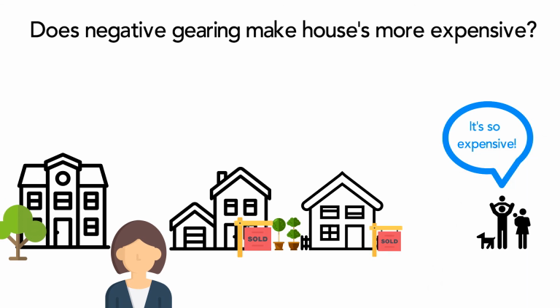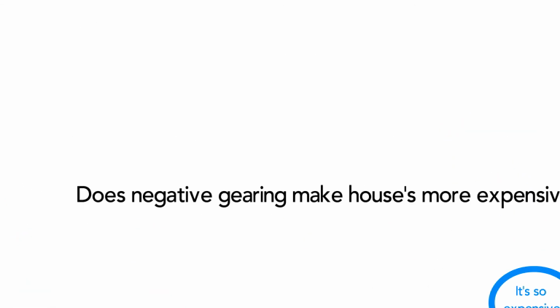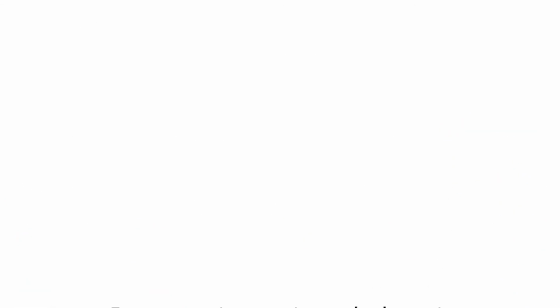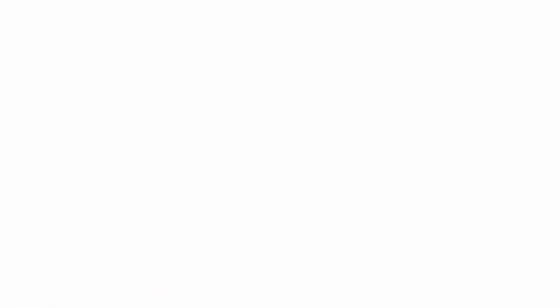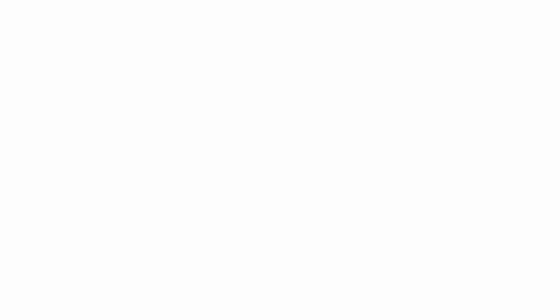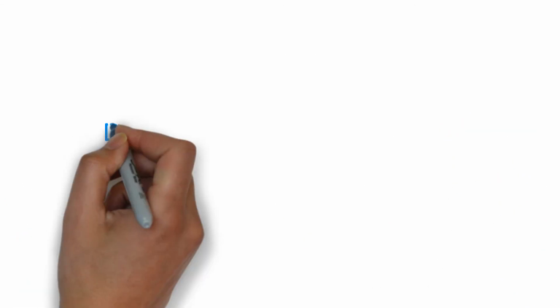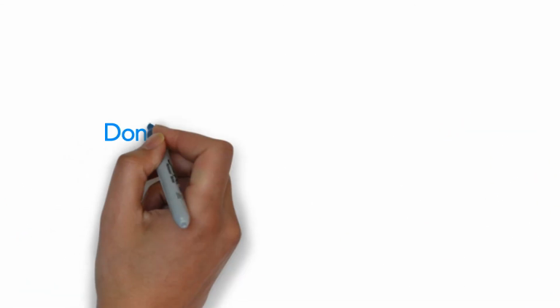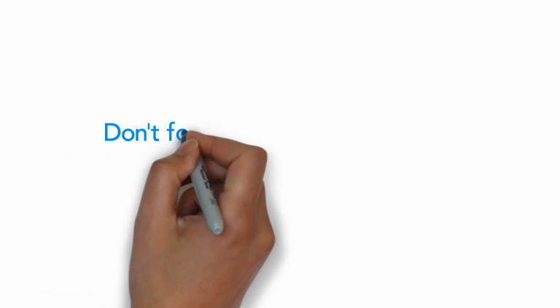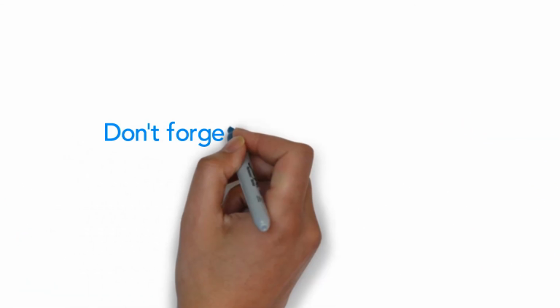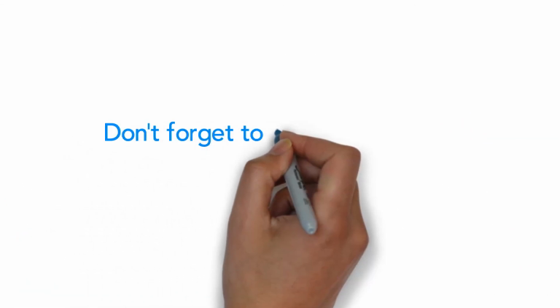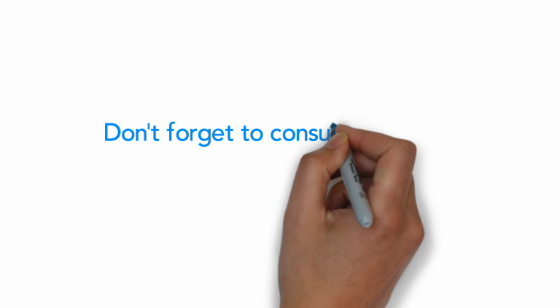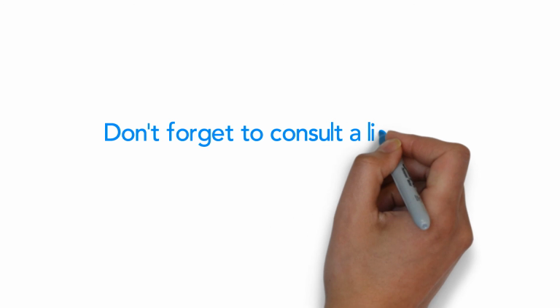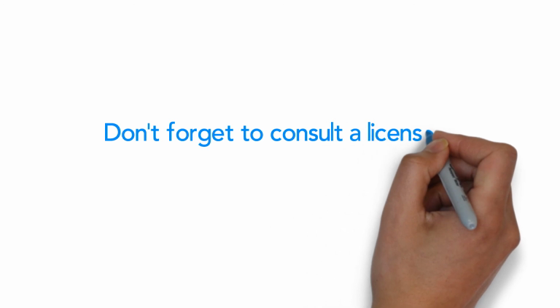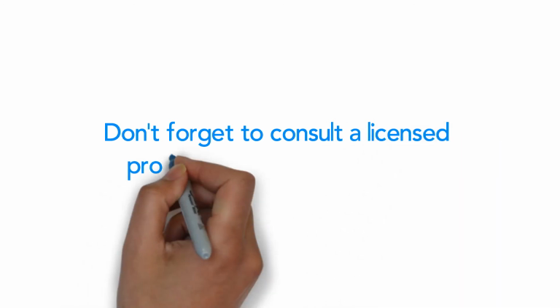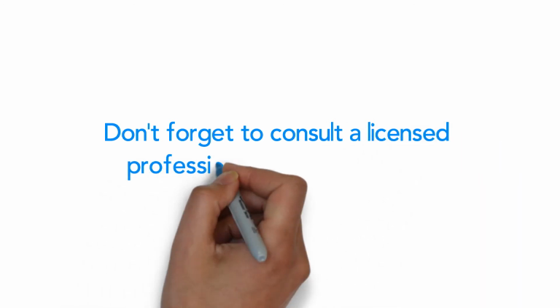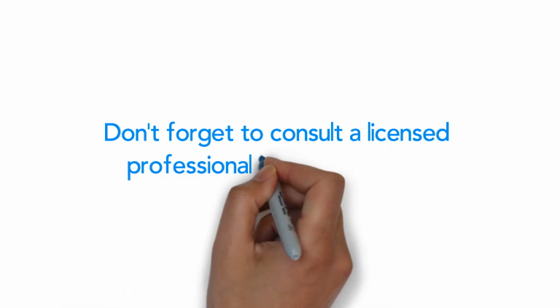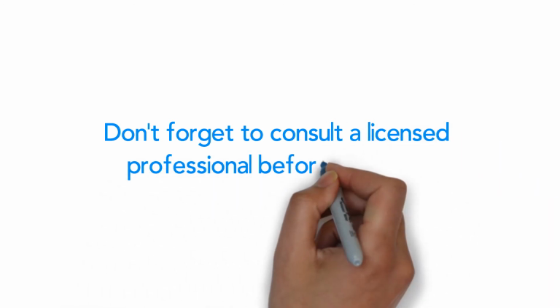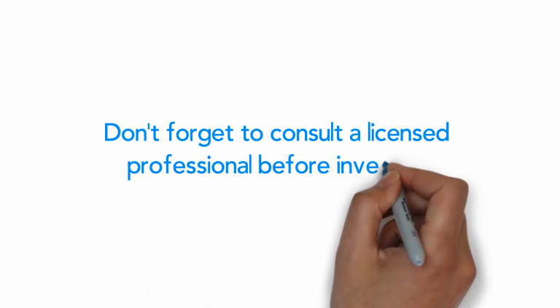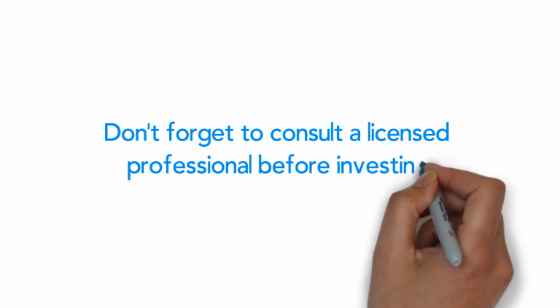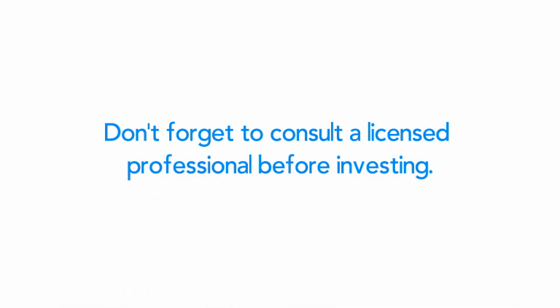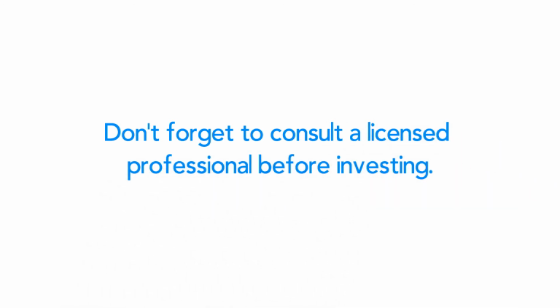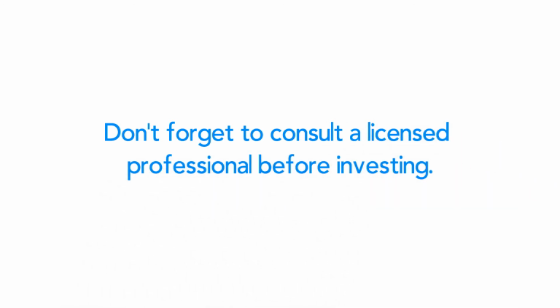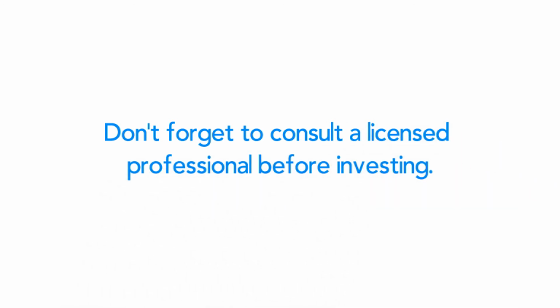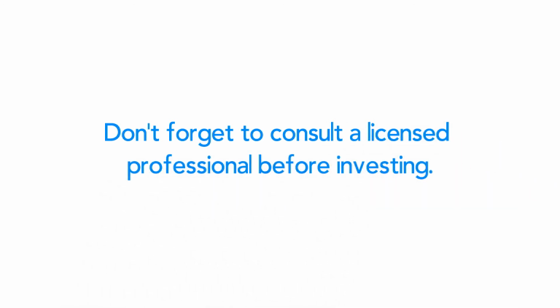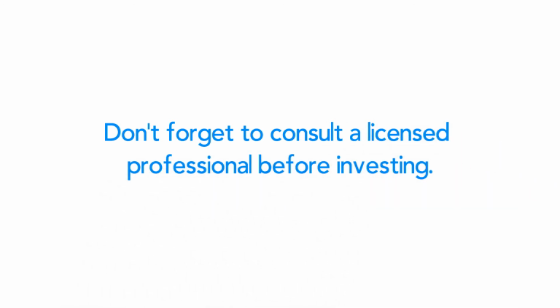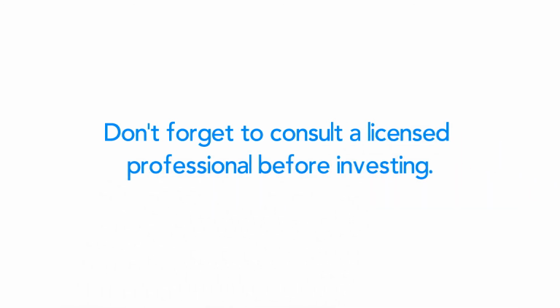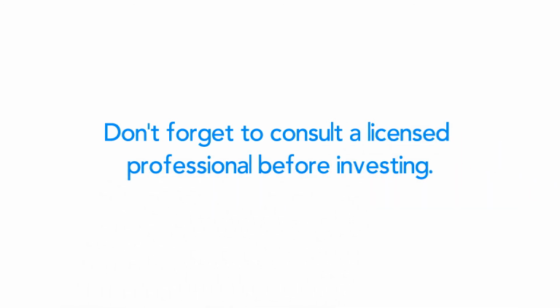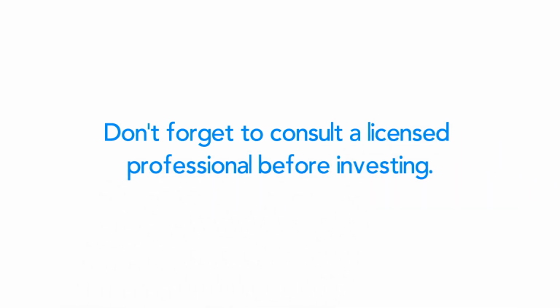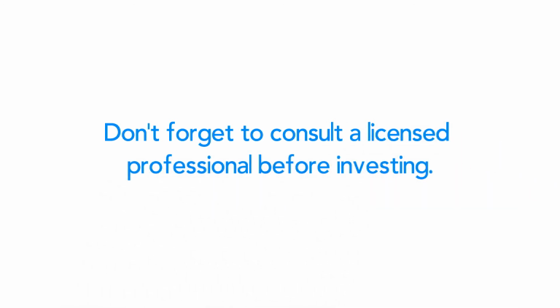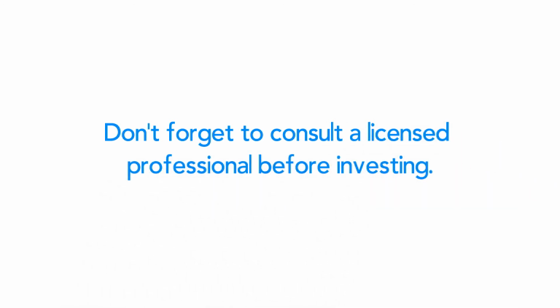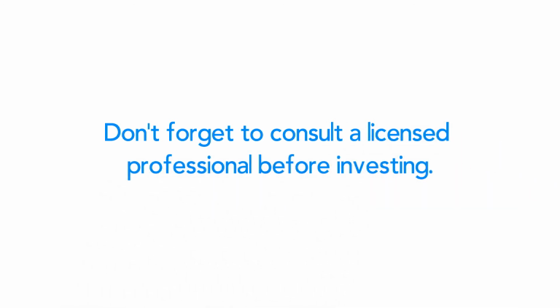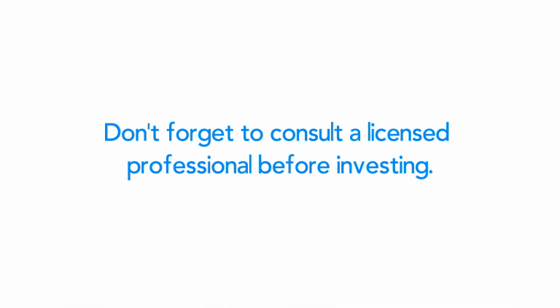As always, you should consult a licensed and trustworthy professional before making a decision to invest.